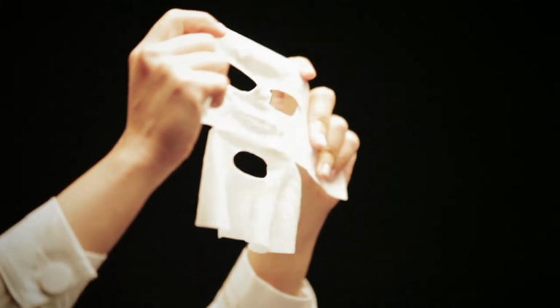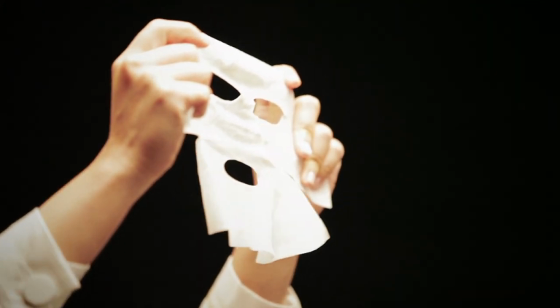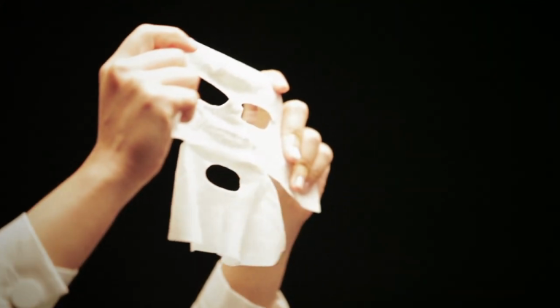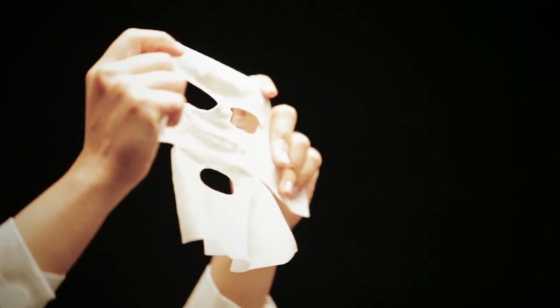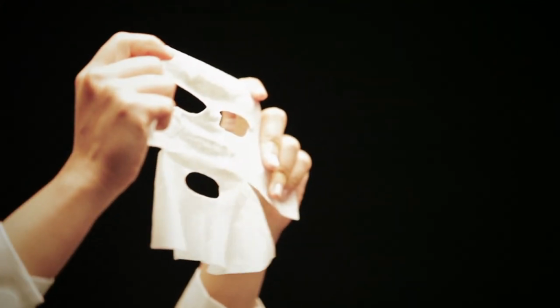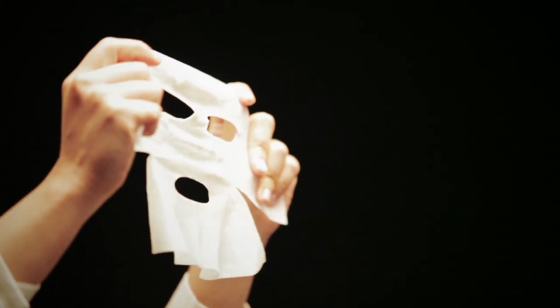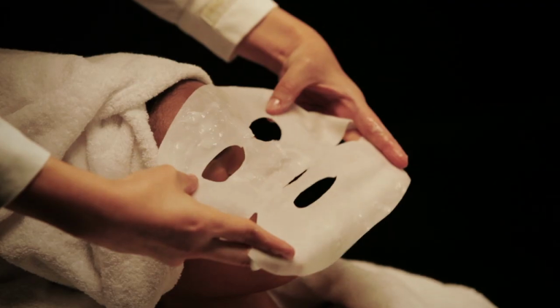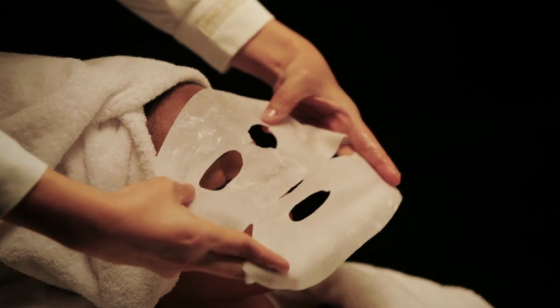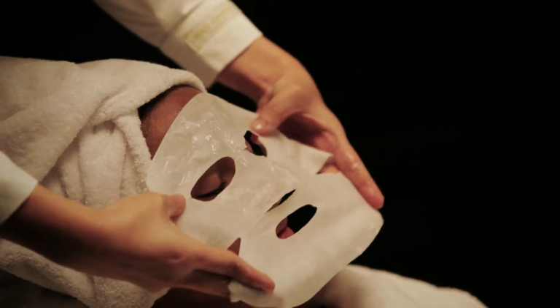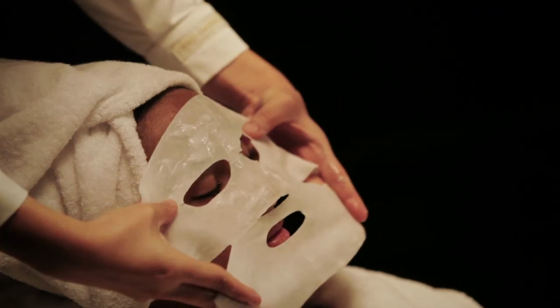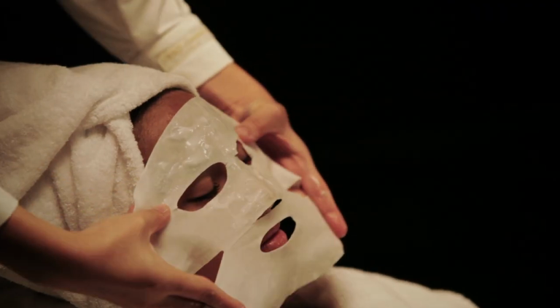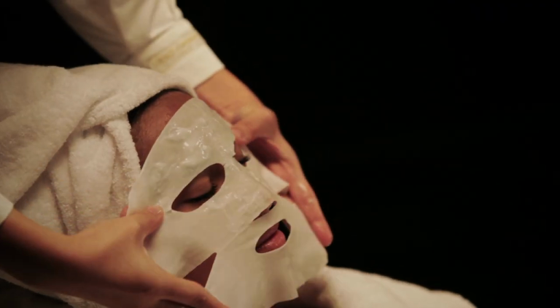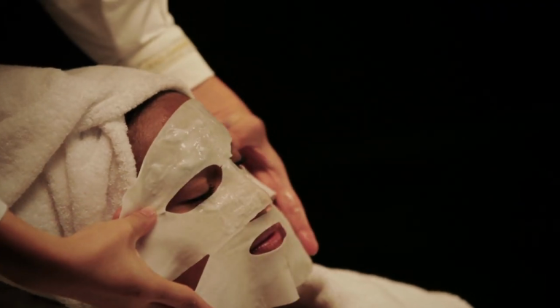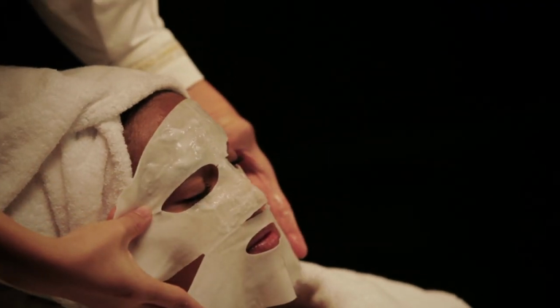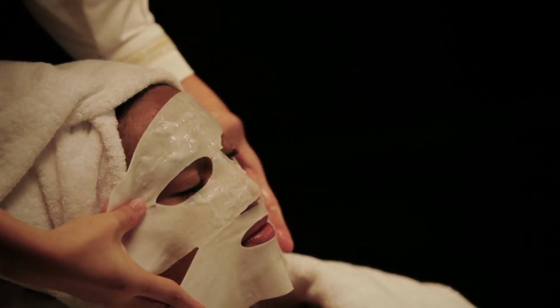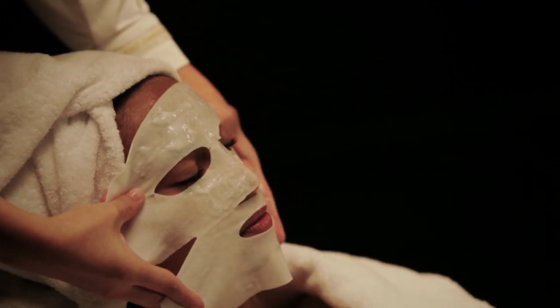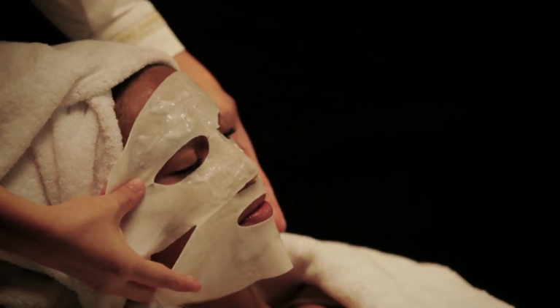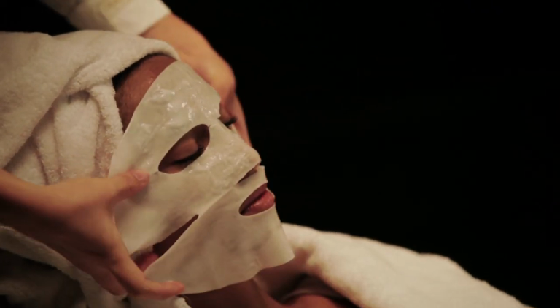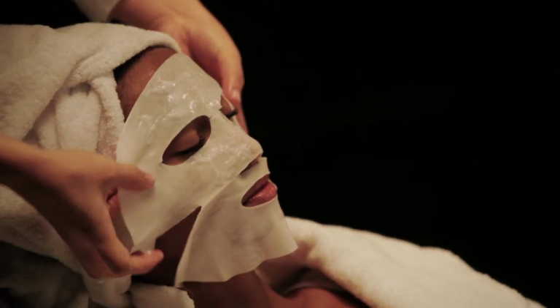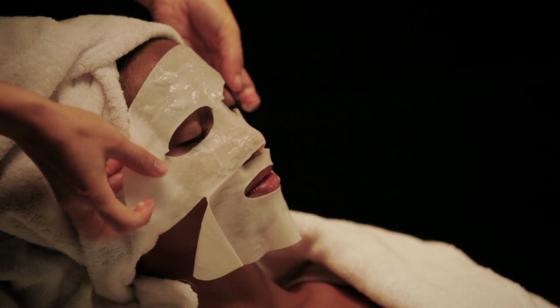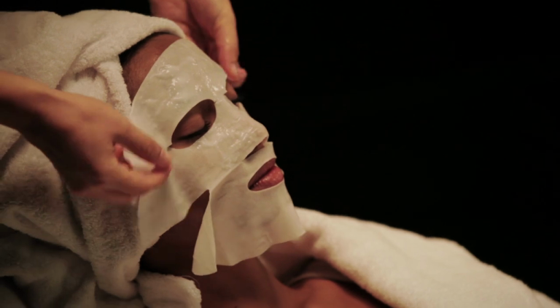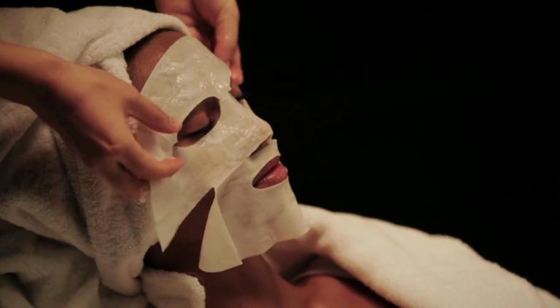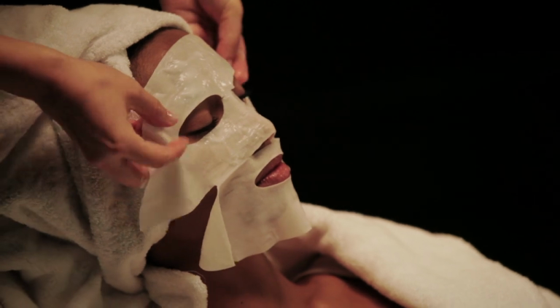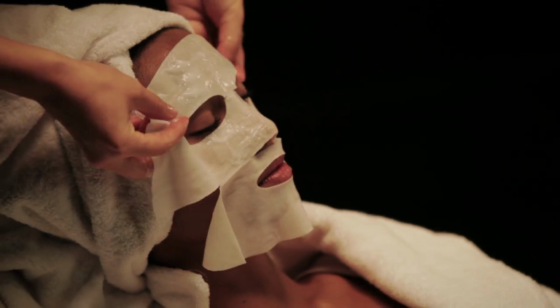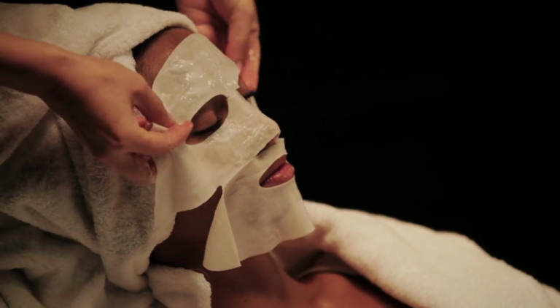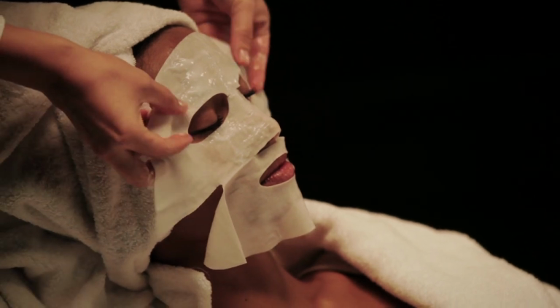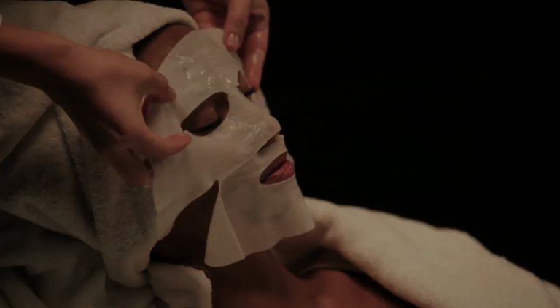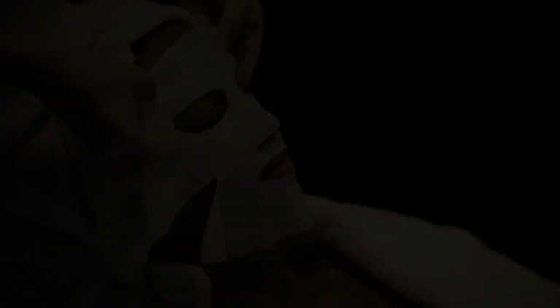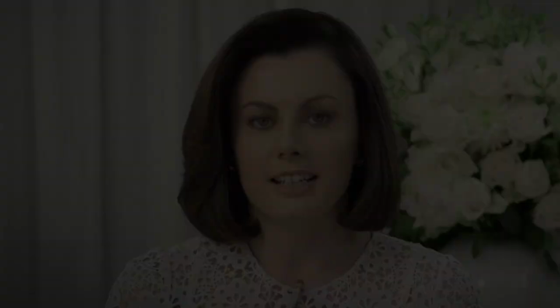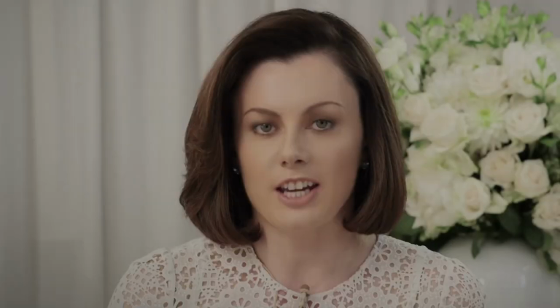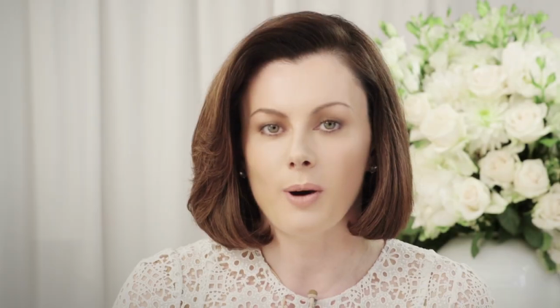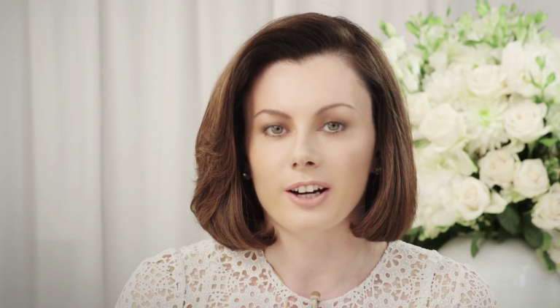Be sure to press it around the nose, around the eyes, and around the mouth for the perfect fit. And for the high-tech part,